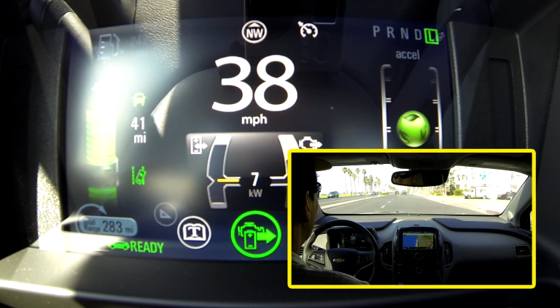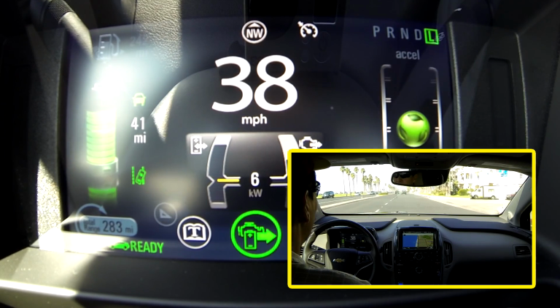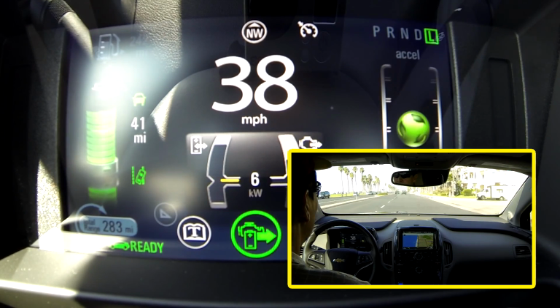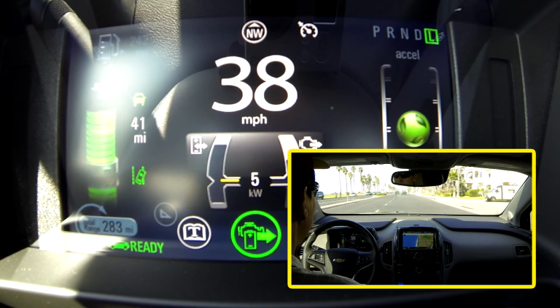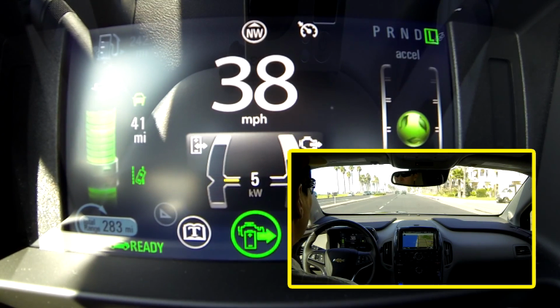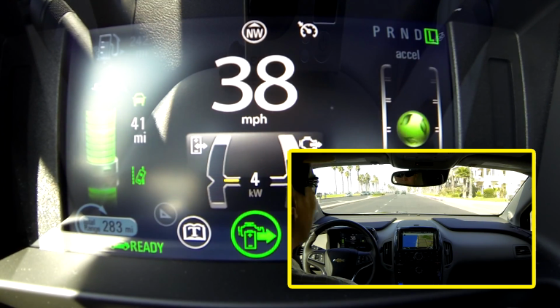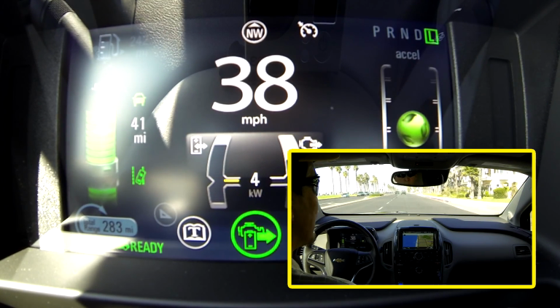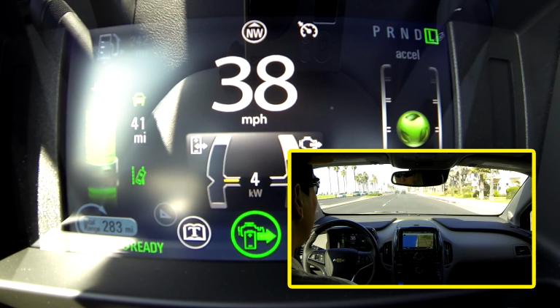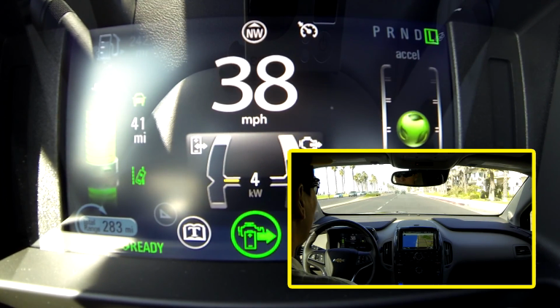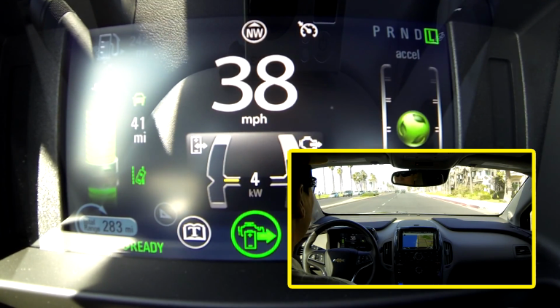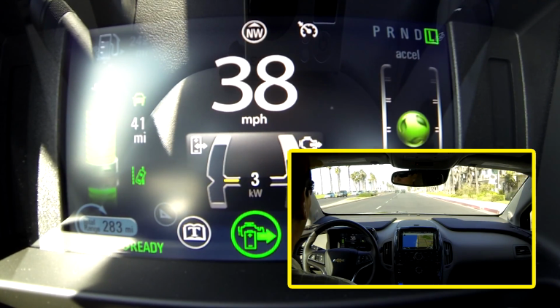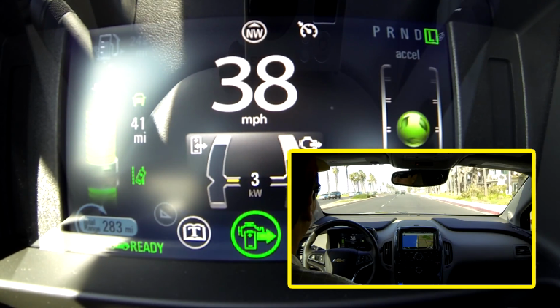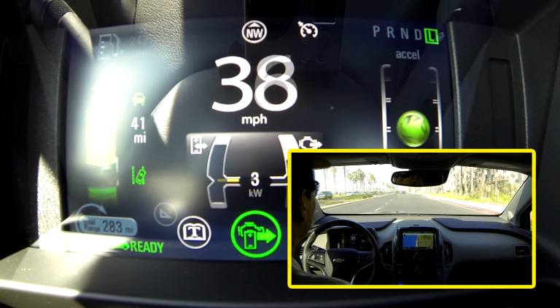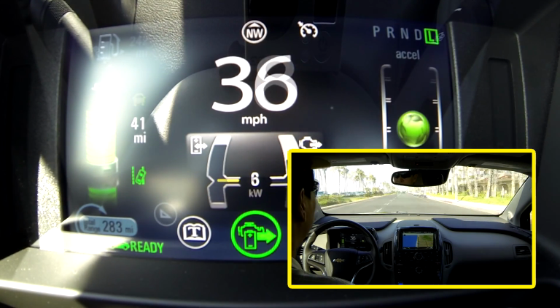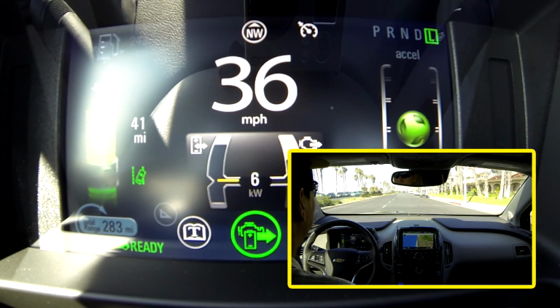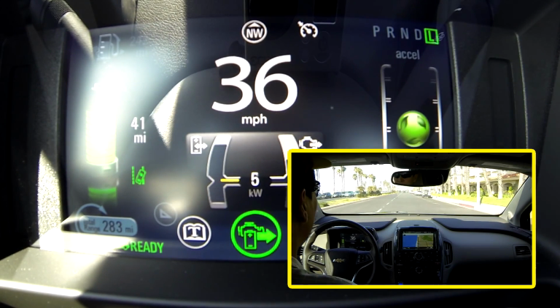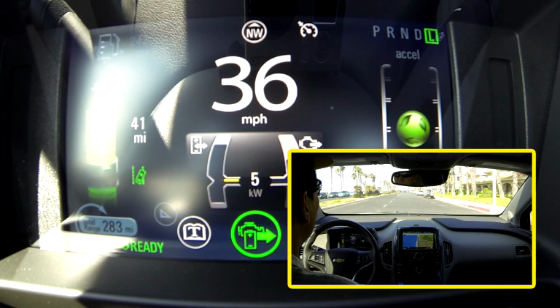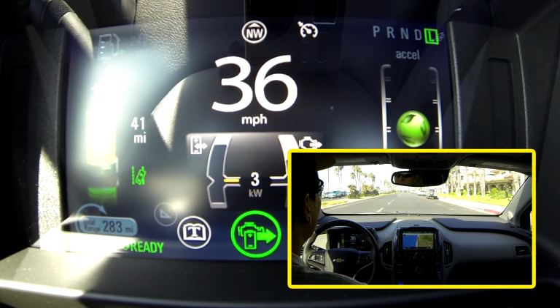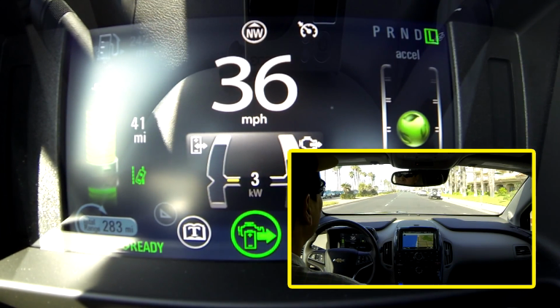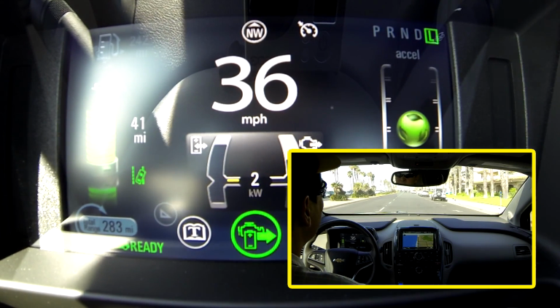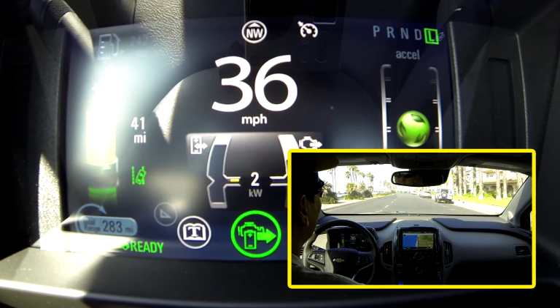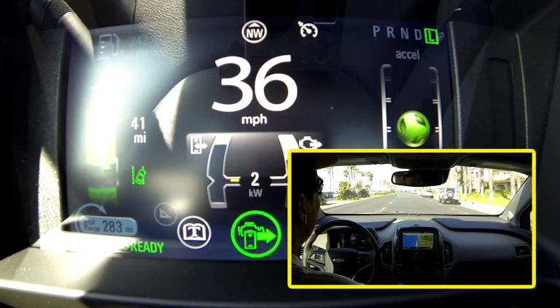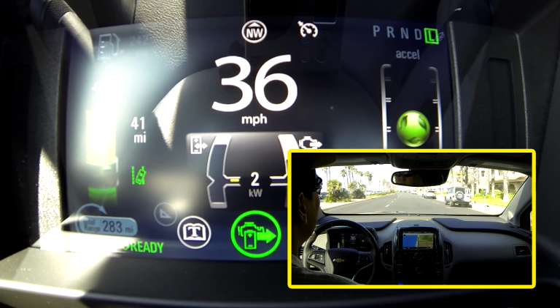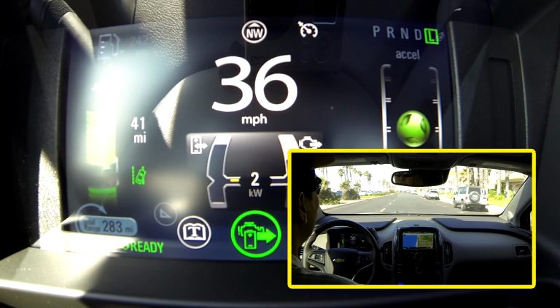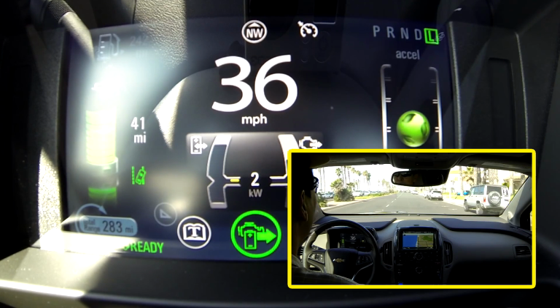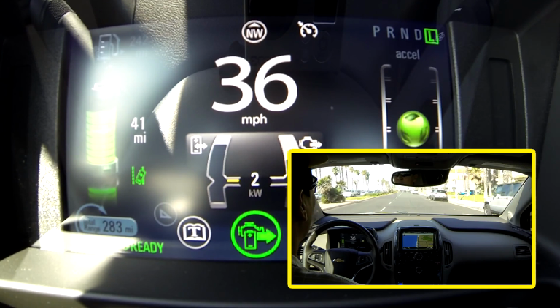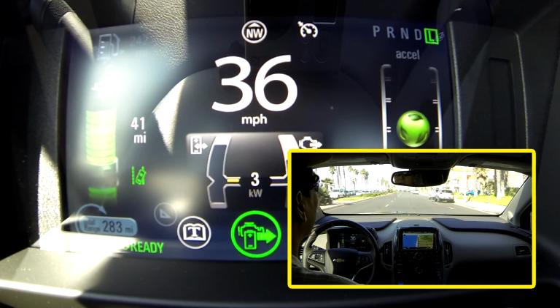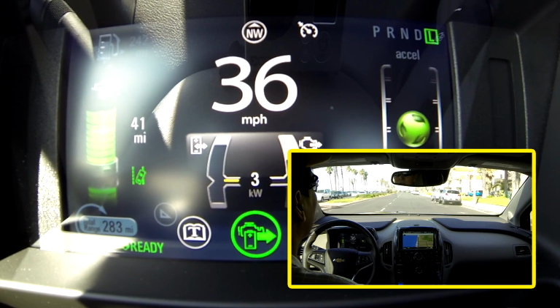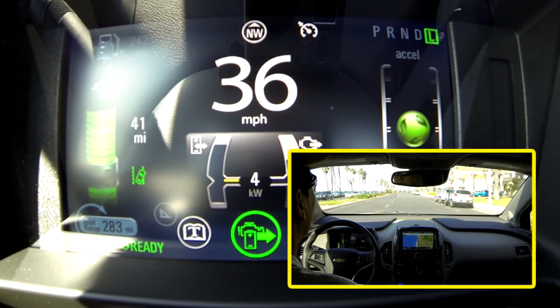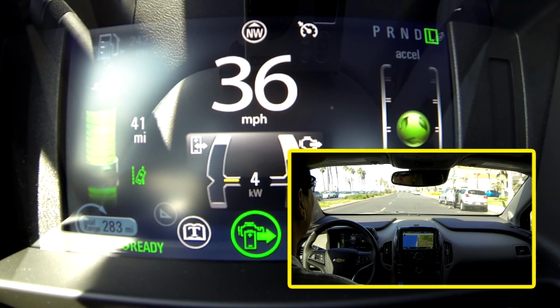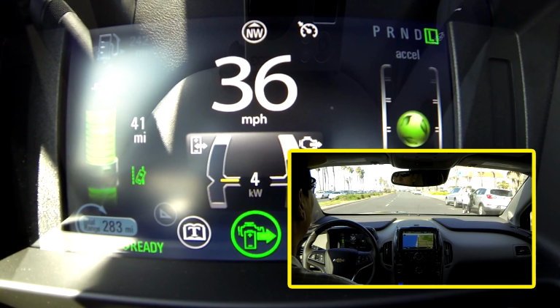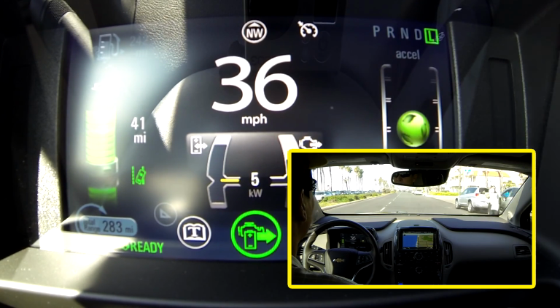So that is it for the lane departure warning. That does it for another edition of Volt Quick Tips.